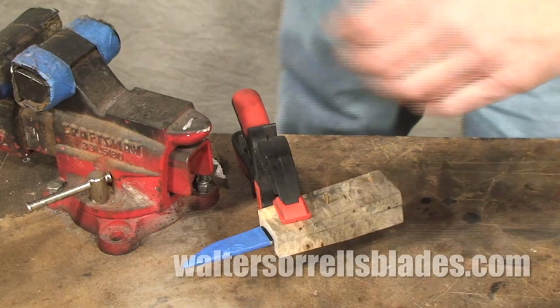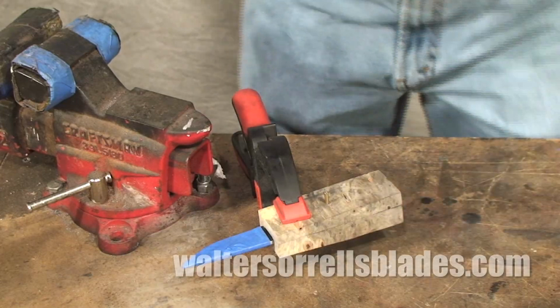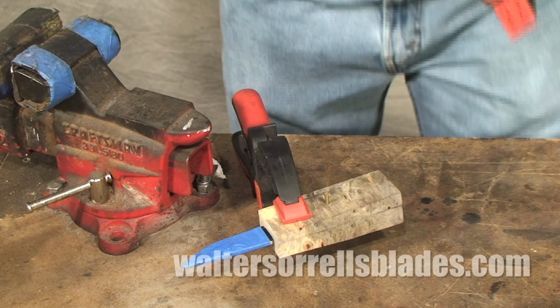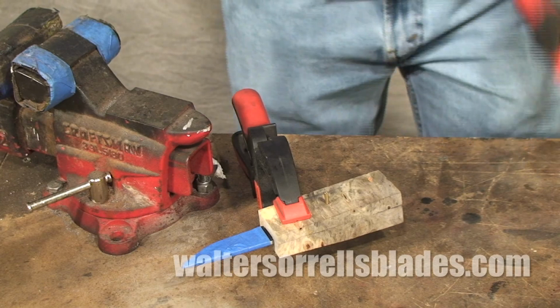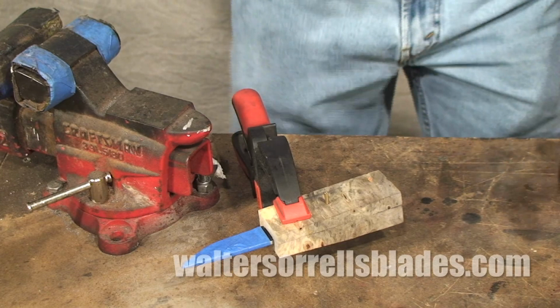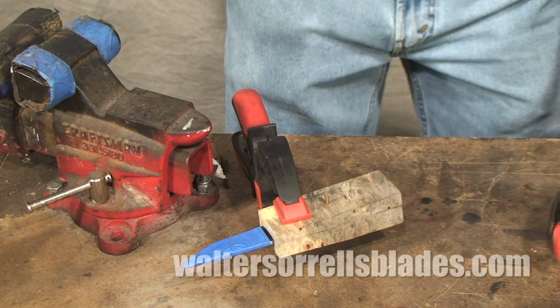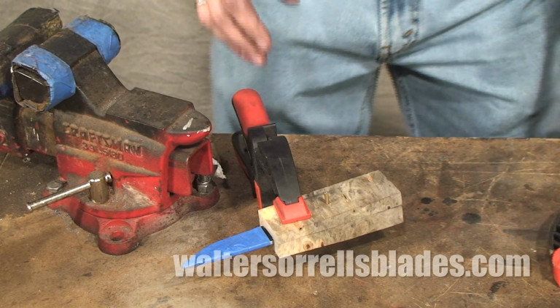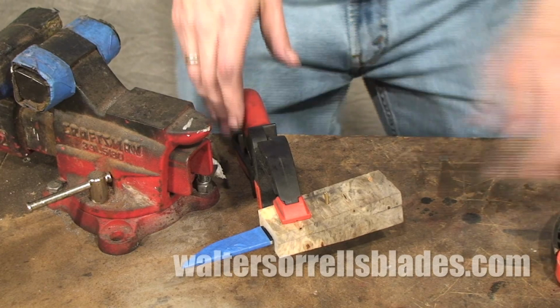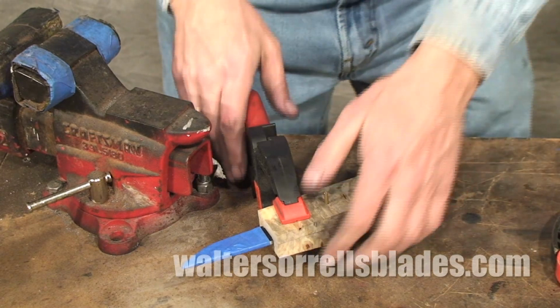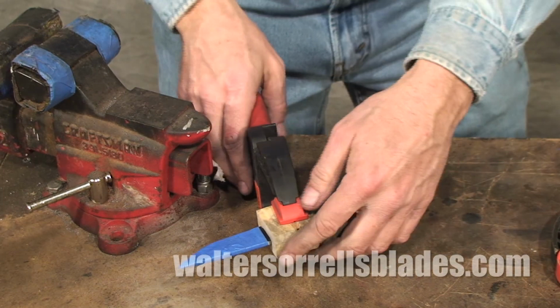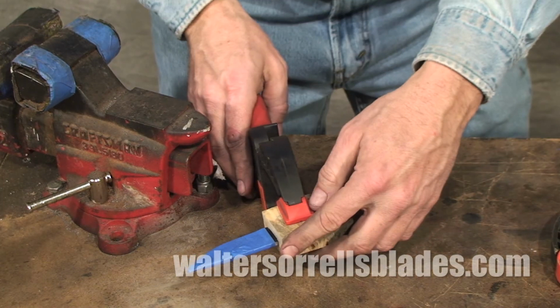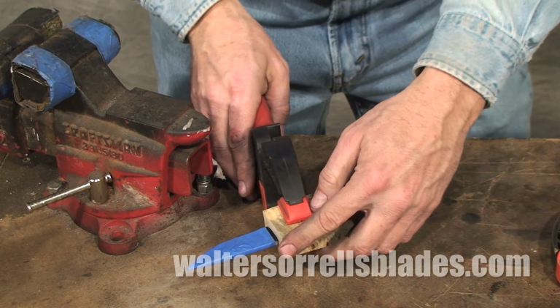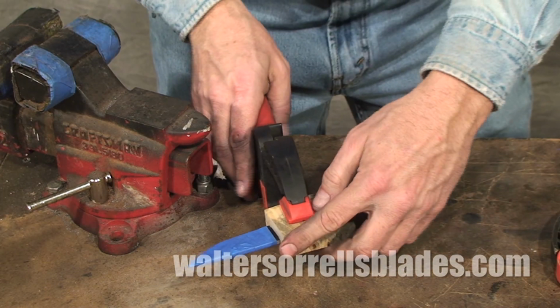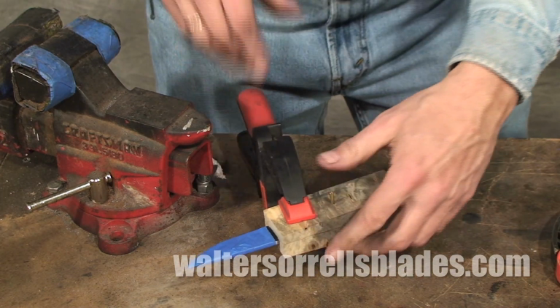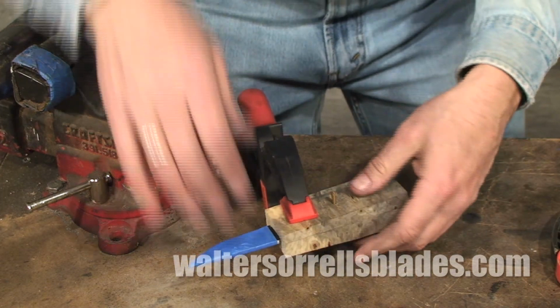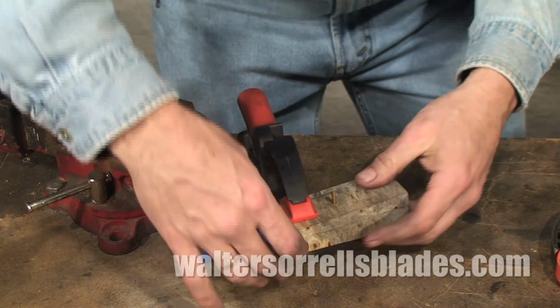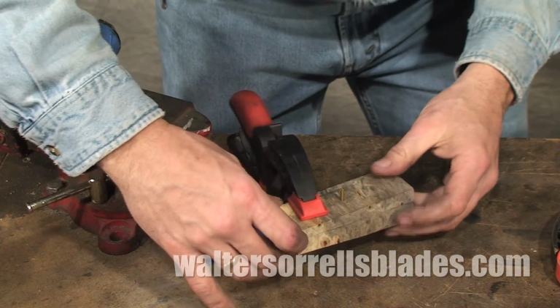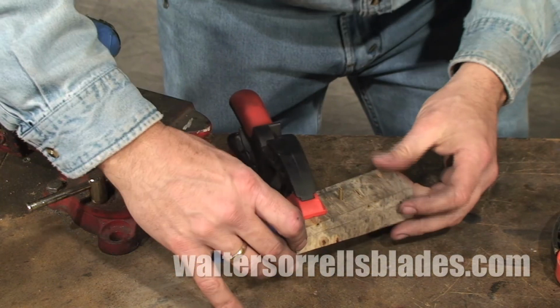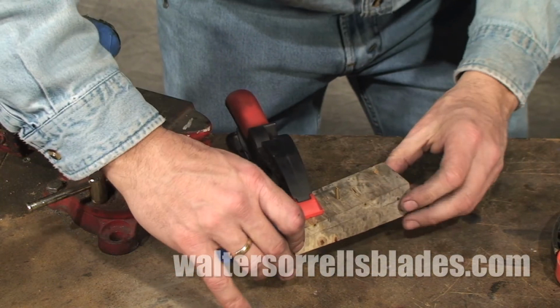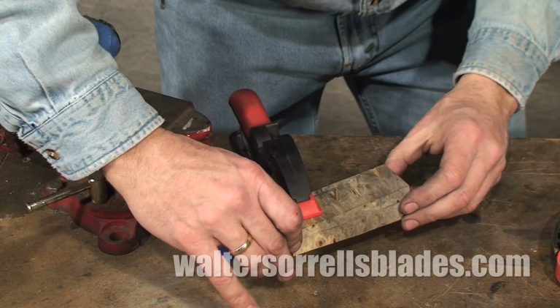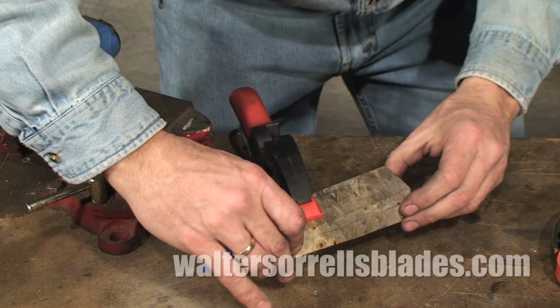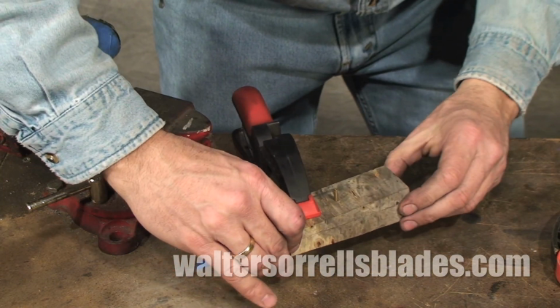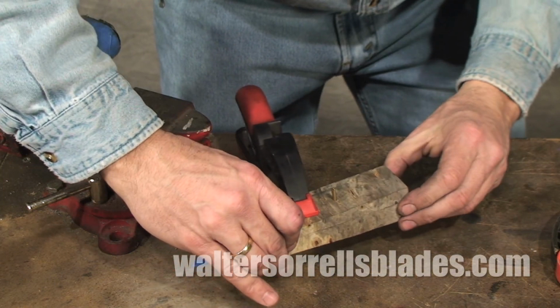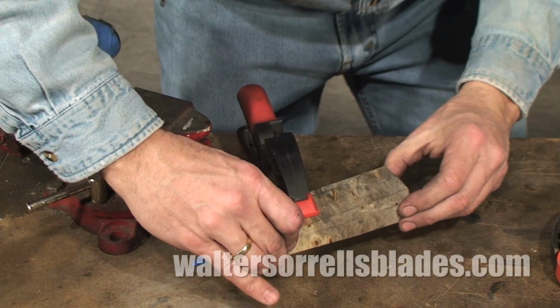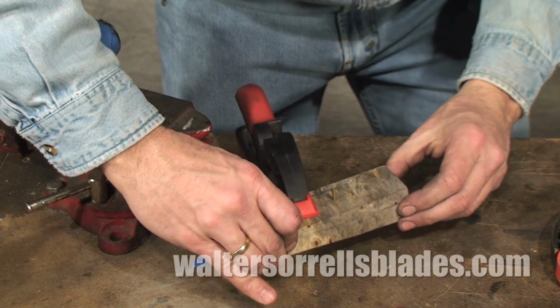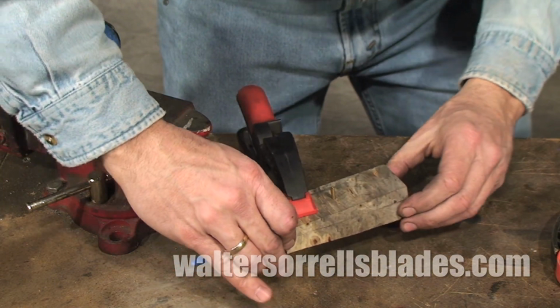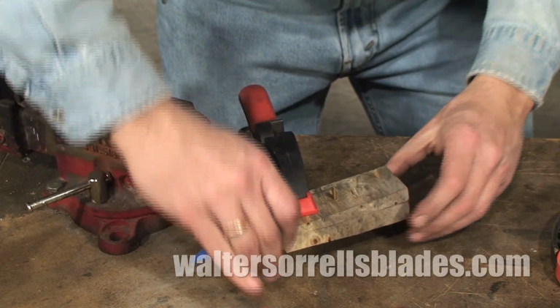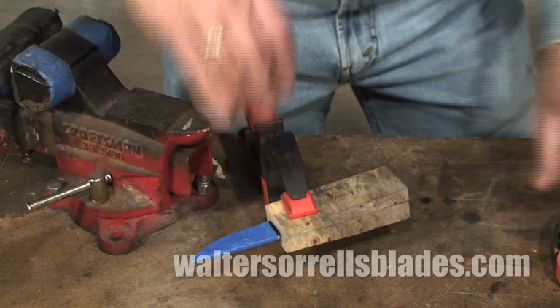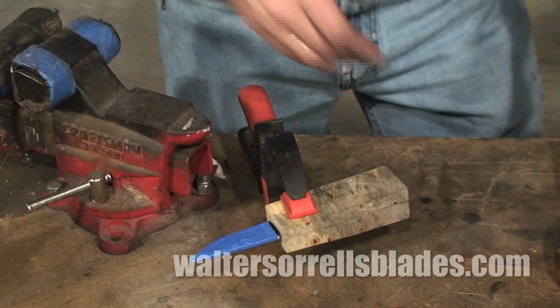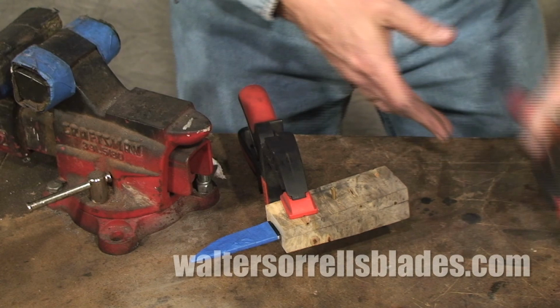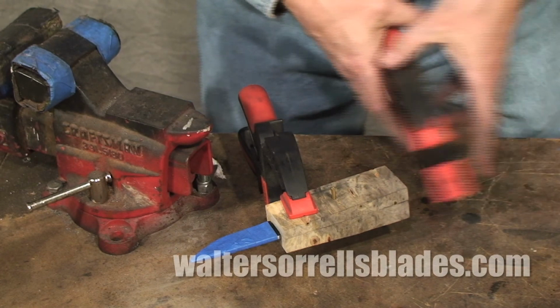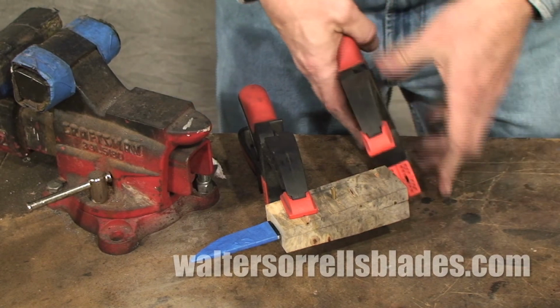A close cousin to the welder's clamp are these little ratchet clamps. Again, simple, easy to use, handy.